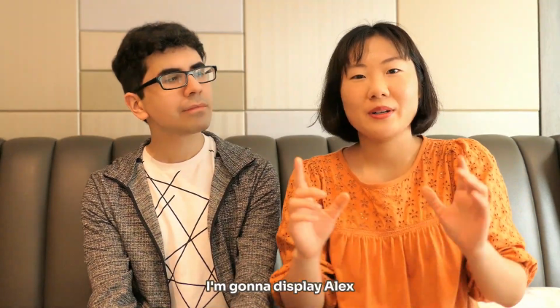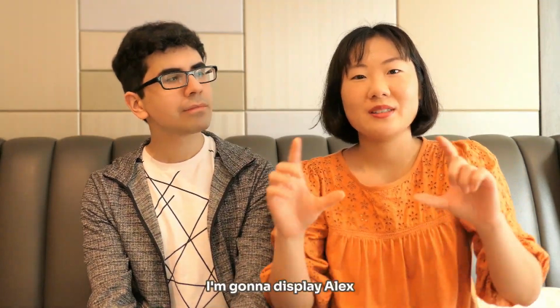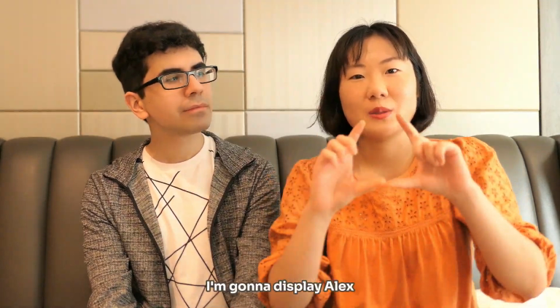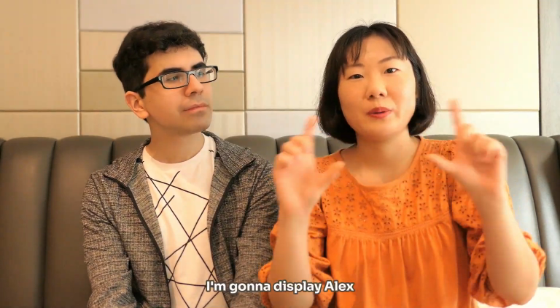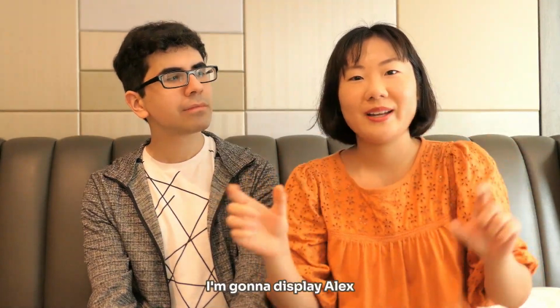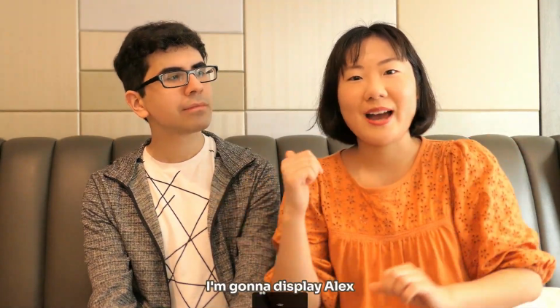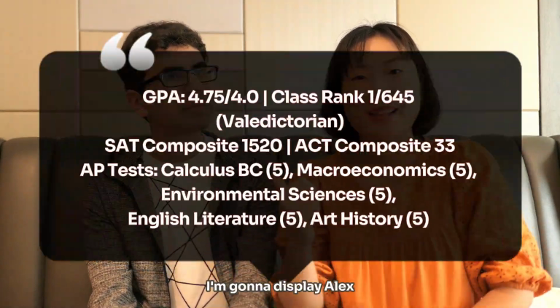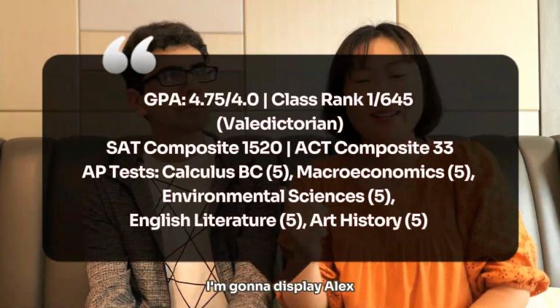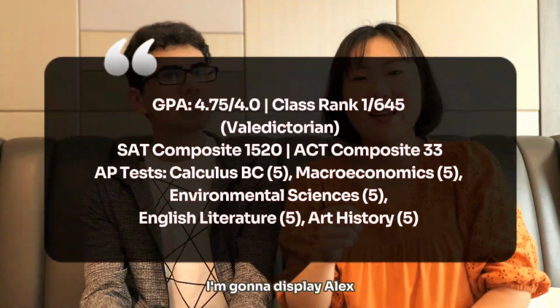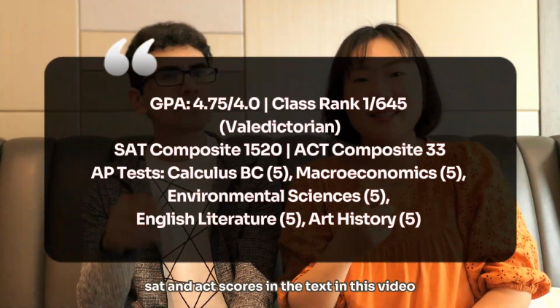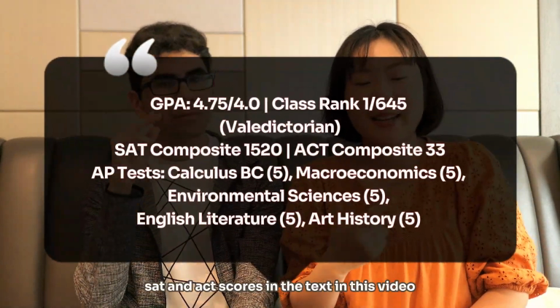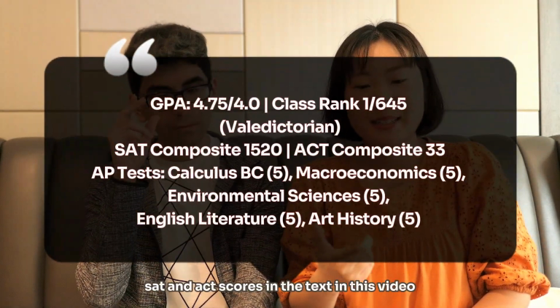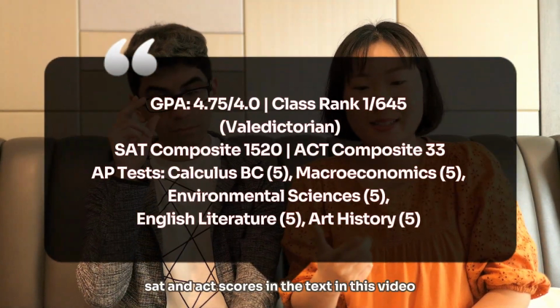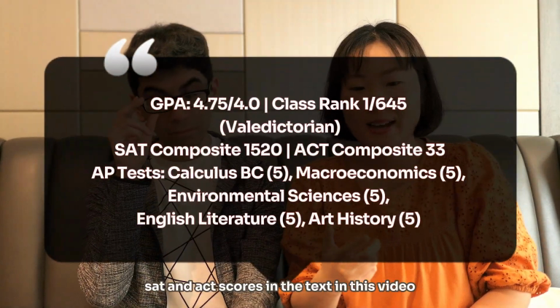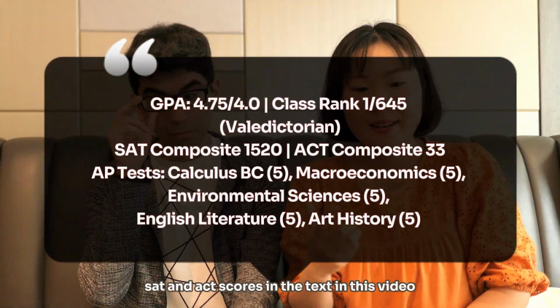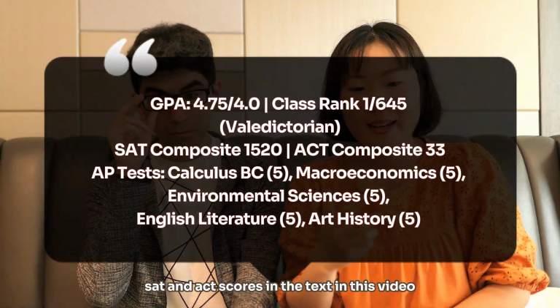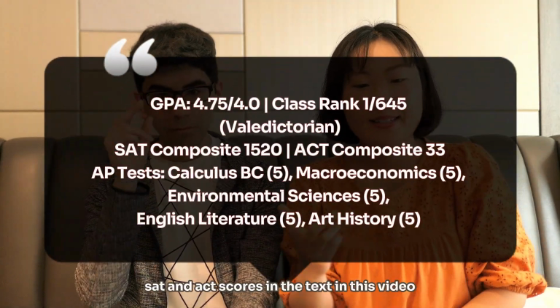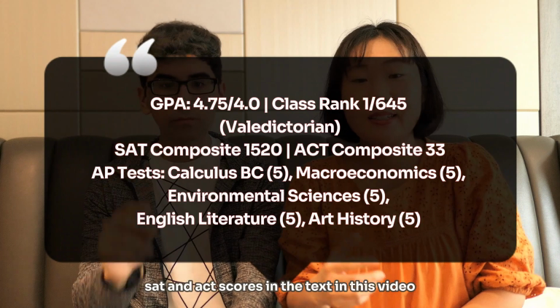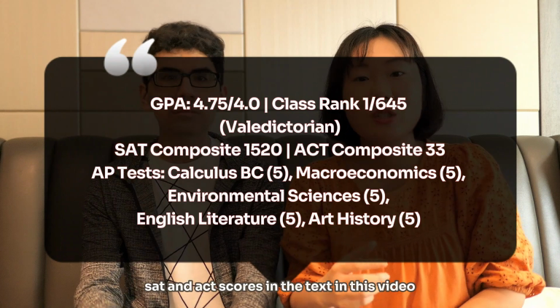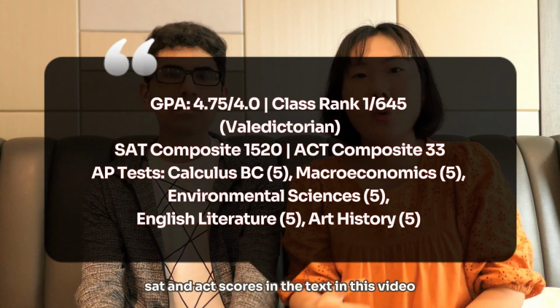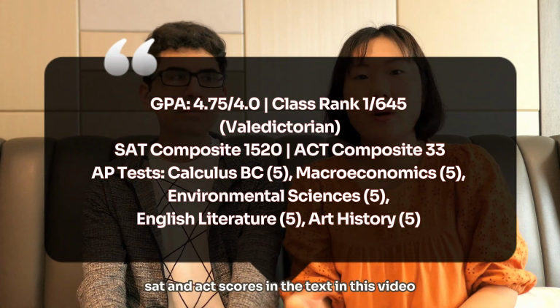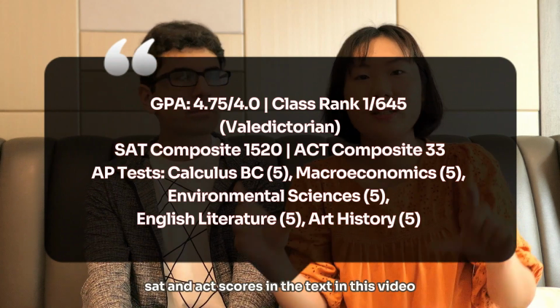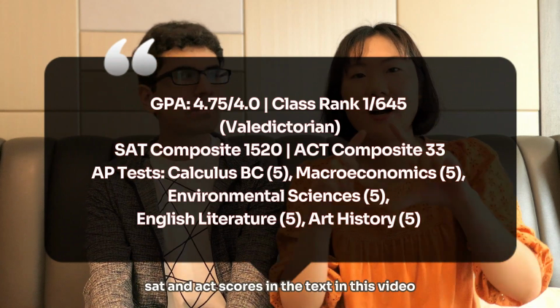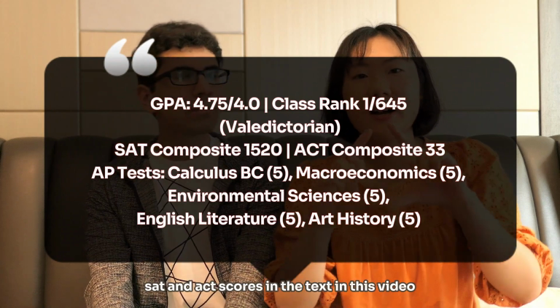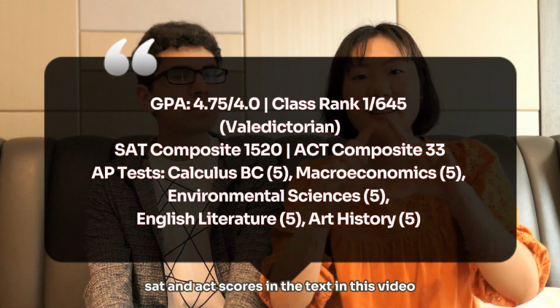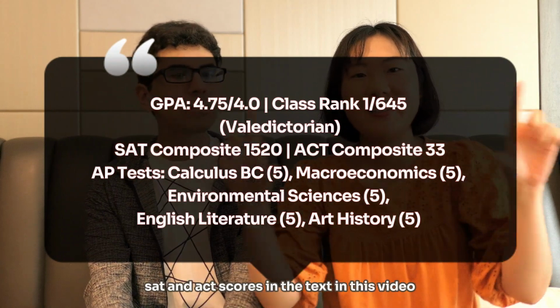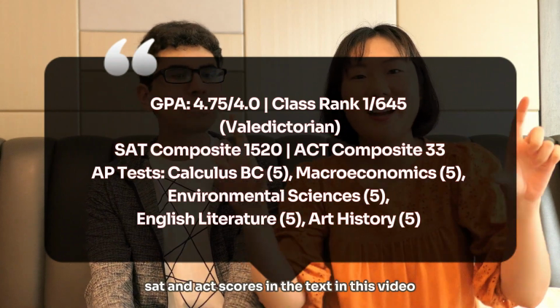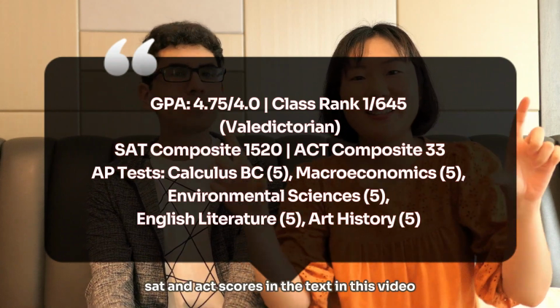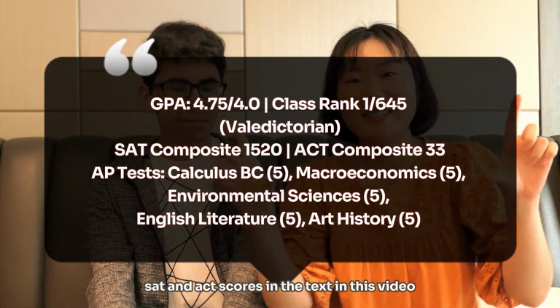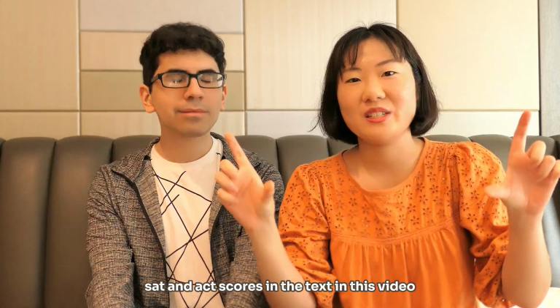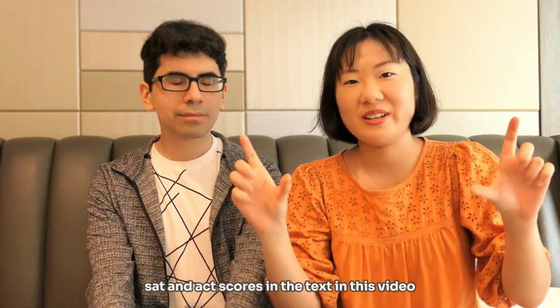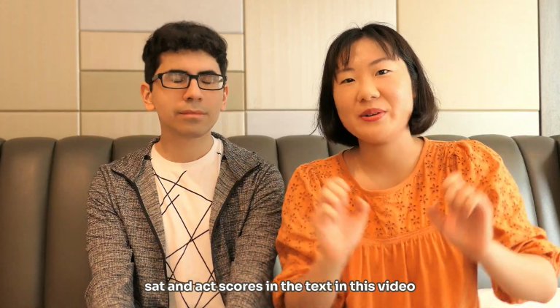I'm going to display Alex's SAT and ACT scores in the text in this video.